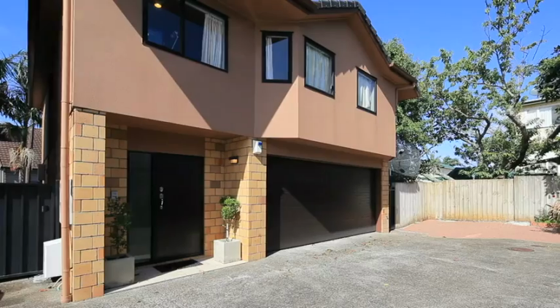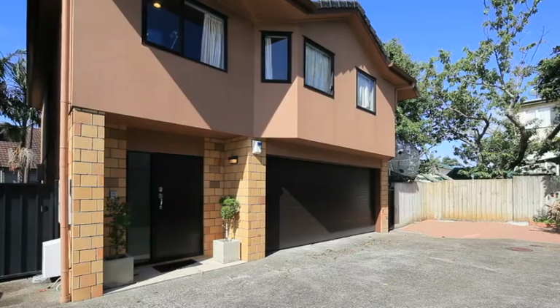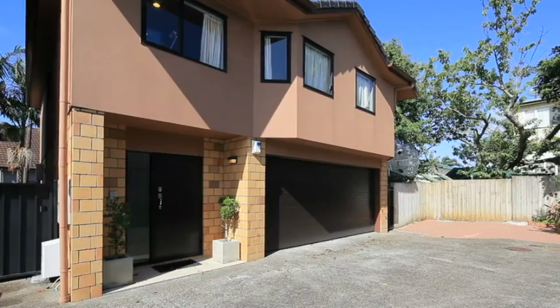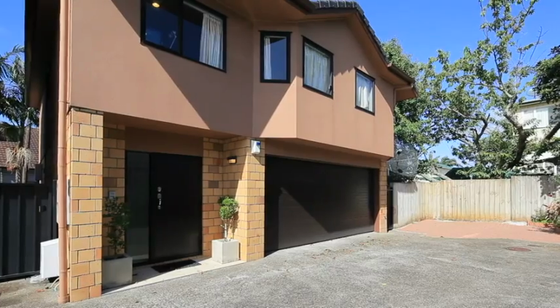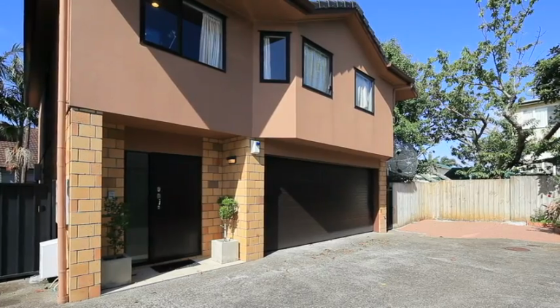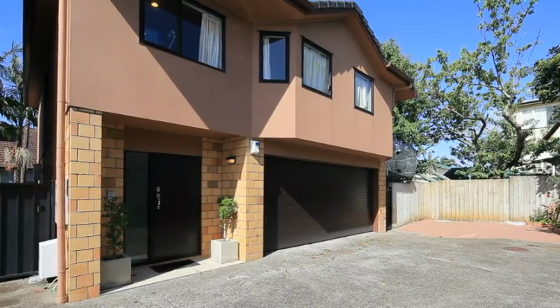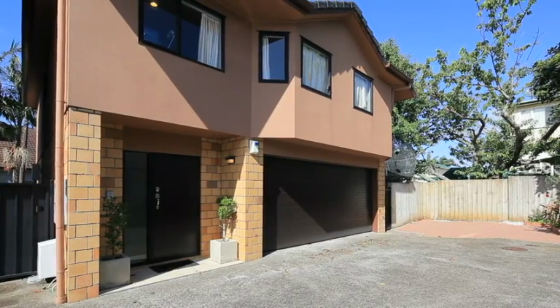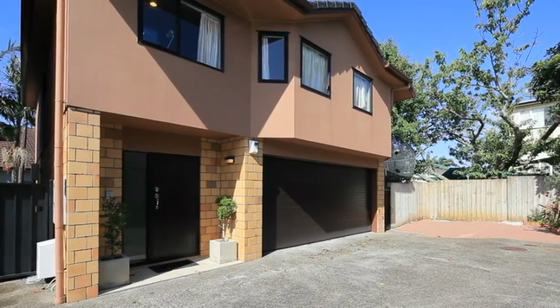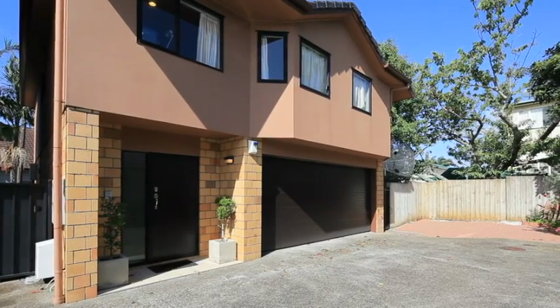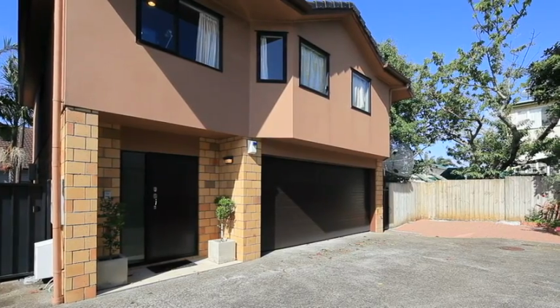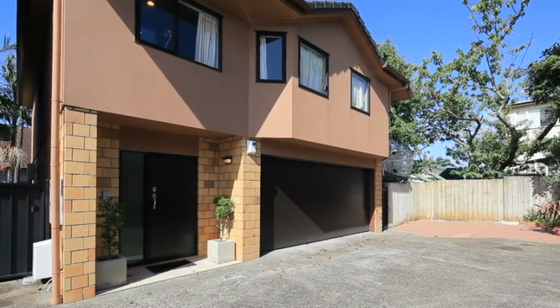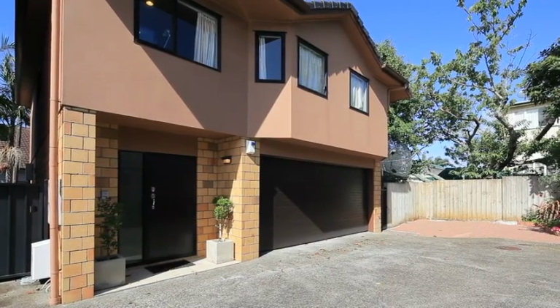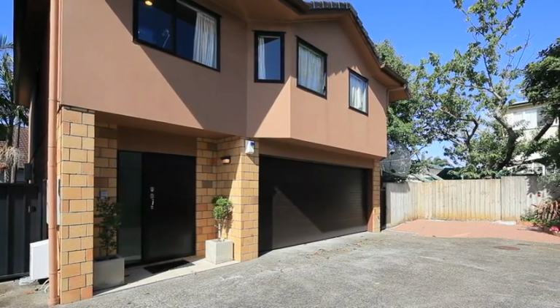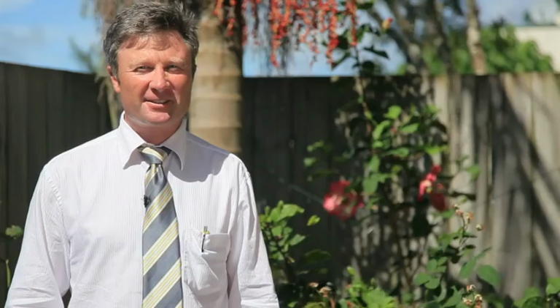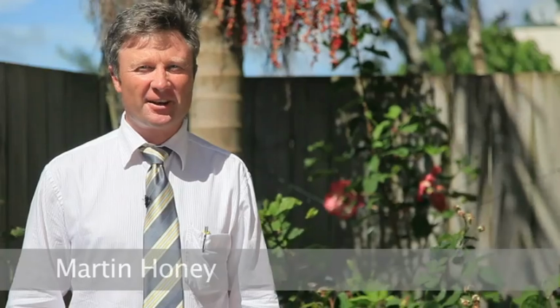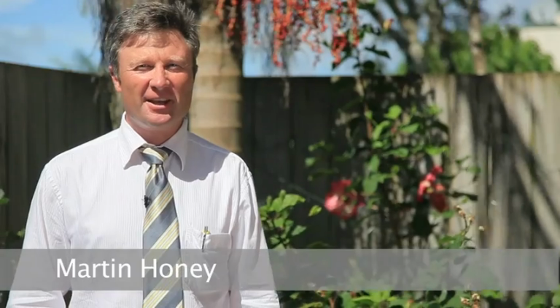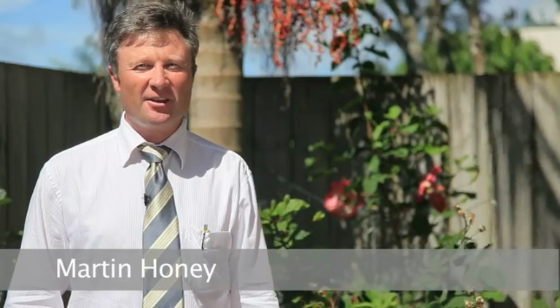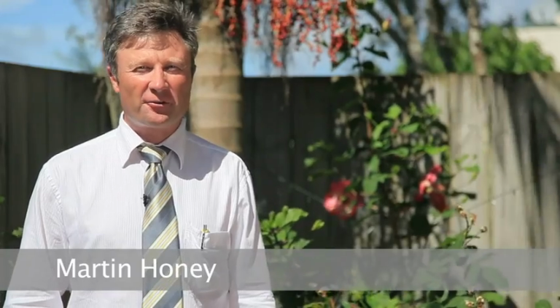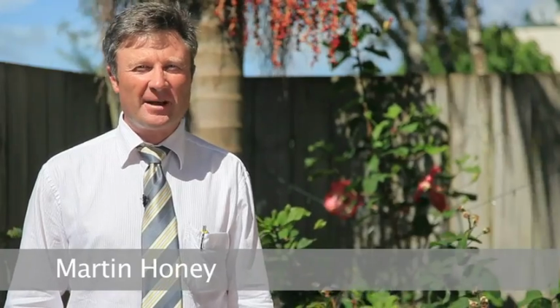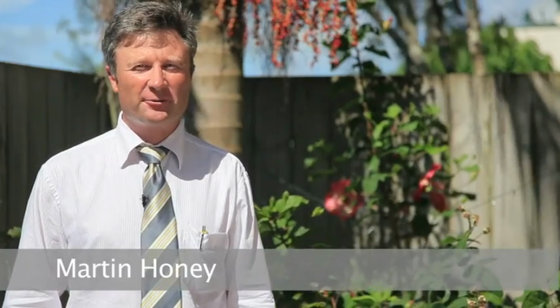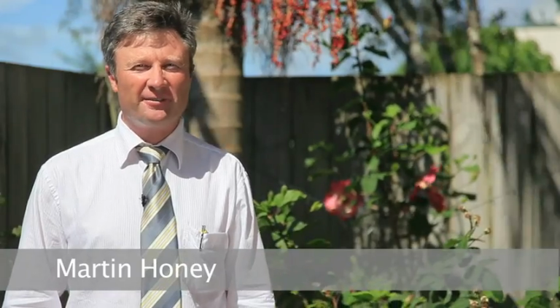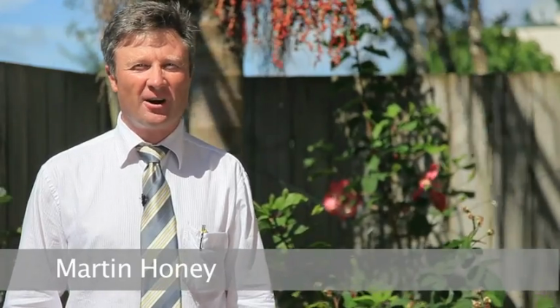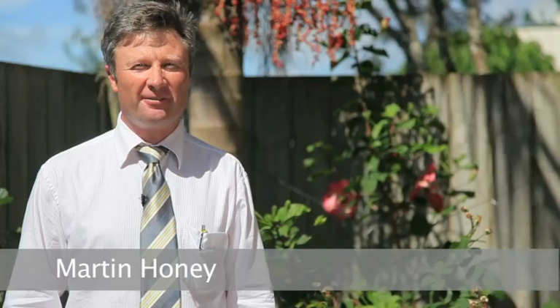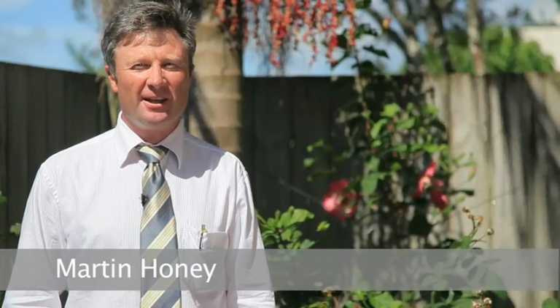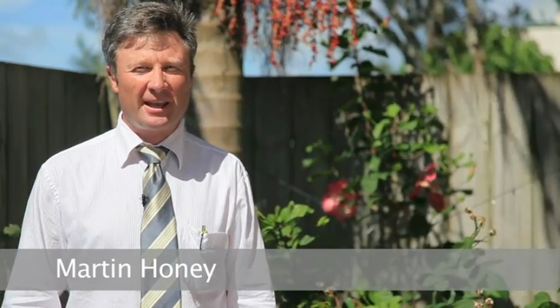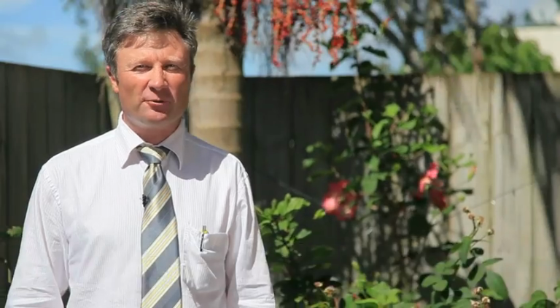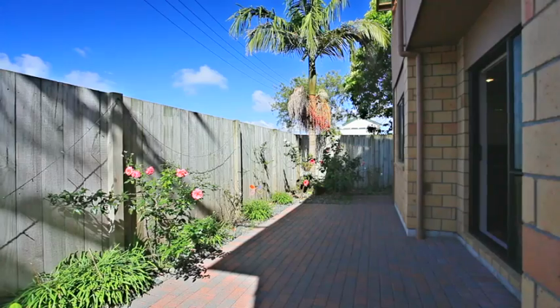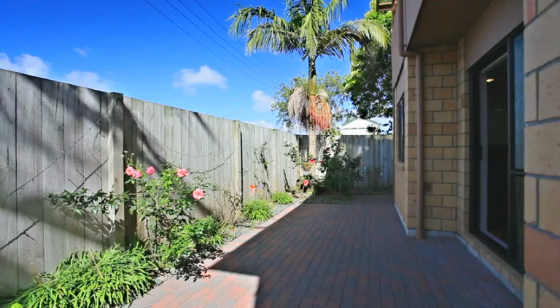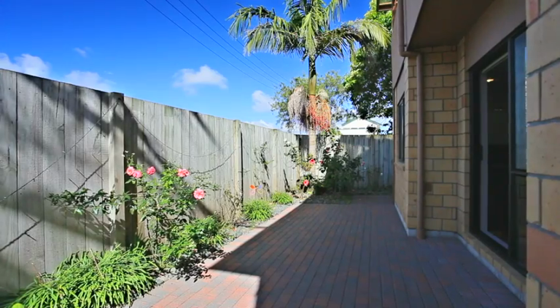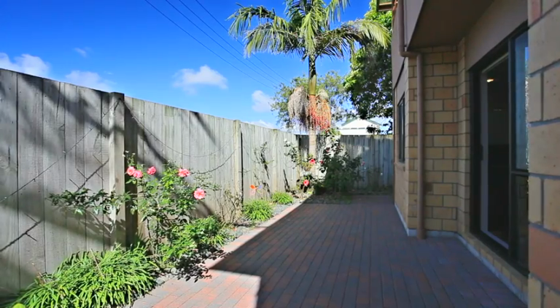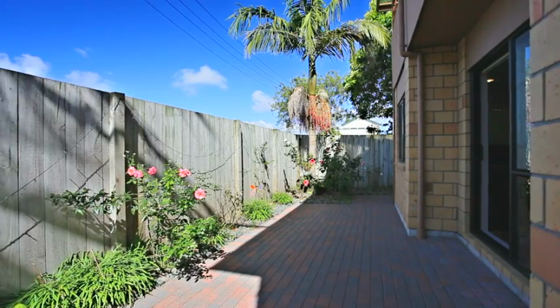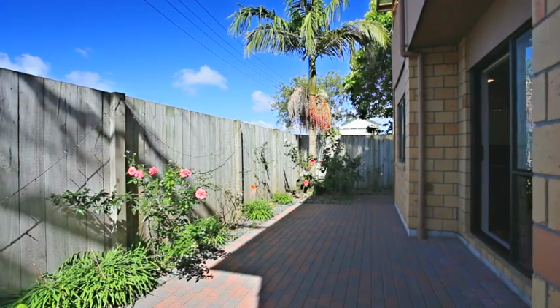Hi, my name is Martin Honey and I'm from Ray White, and I'm standing outside 3 Bar 25 Campbell Road here in Royal Oak.